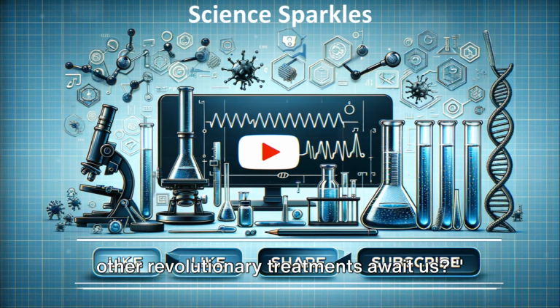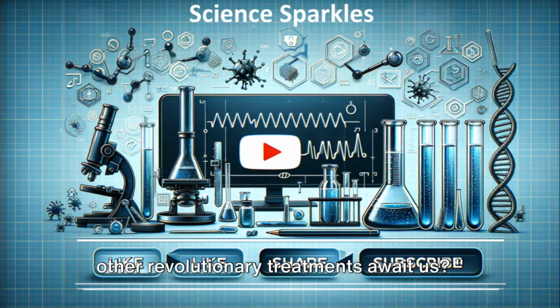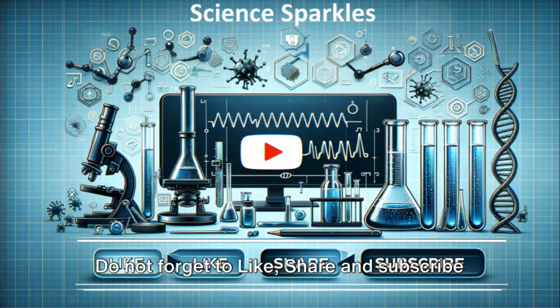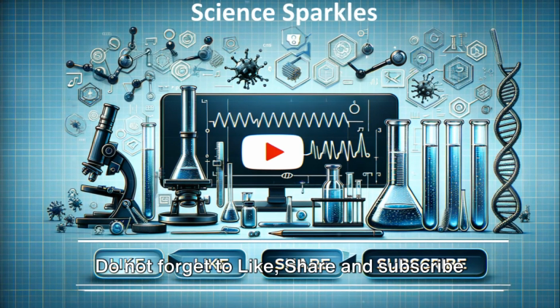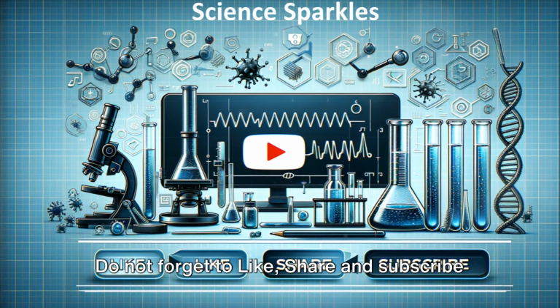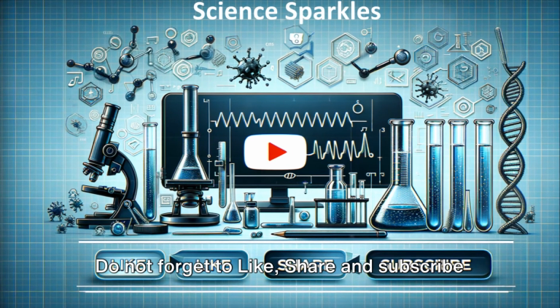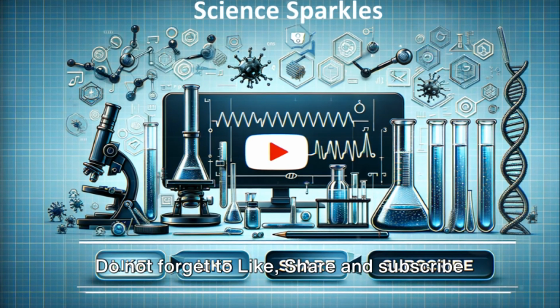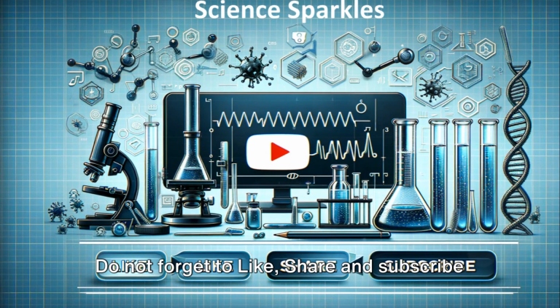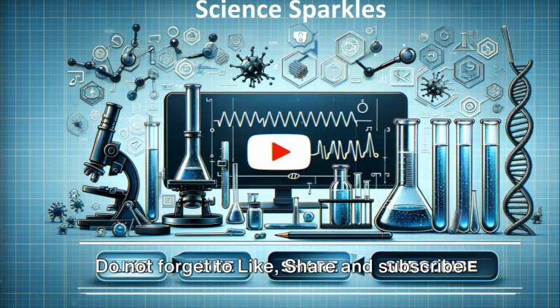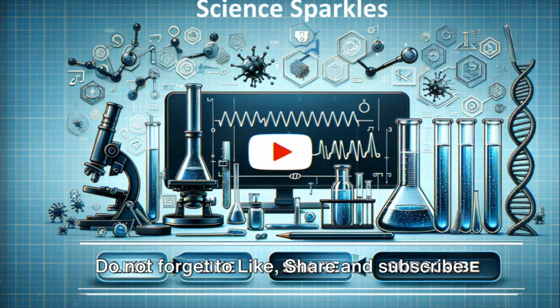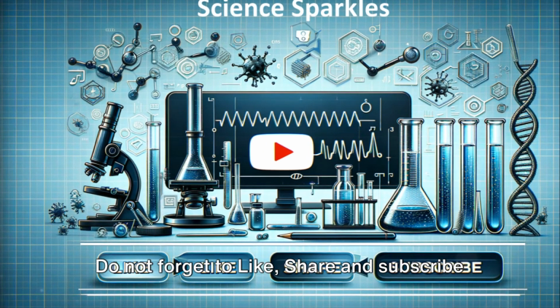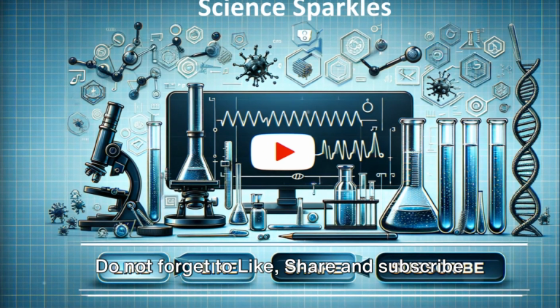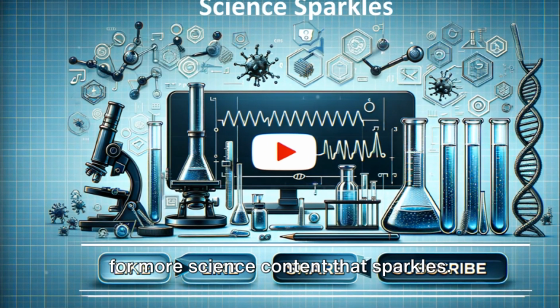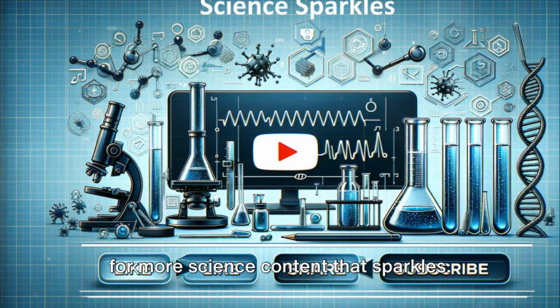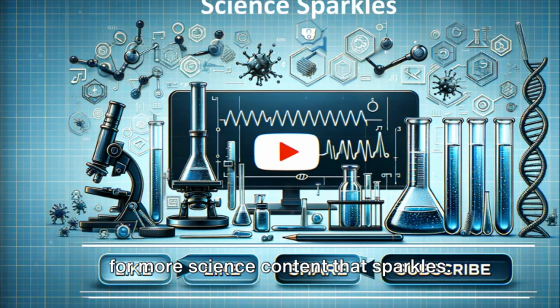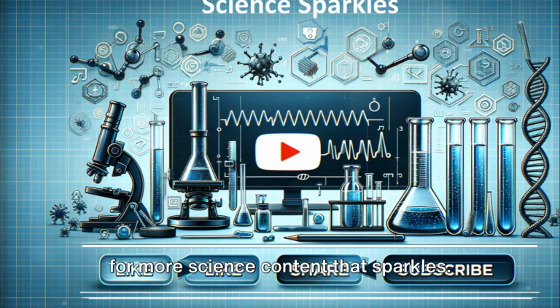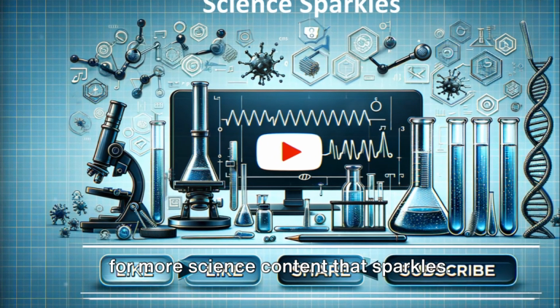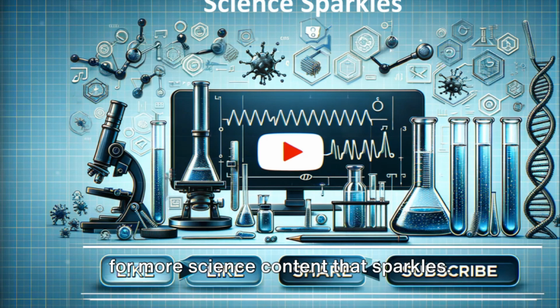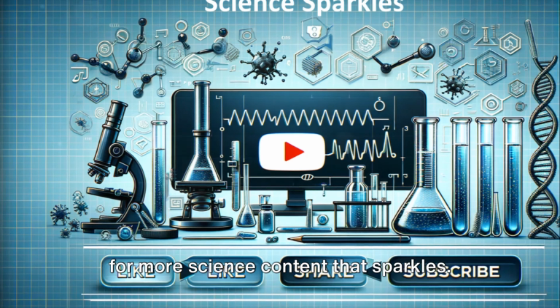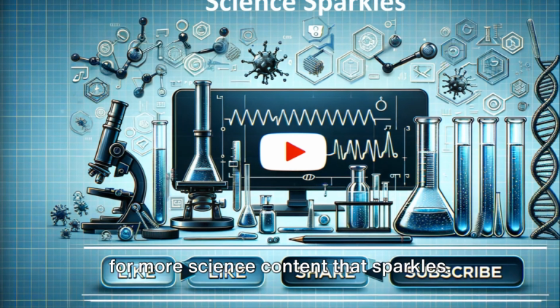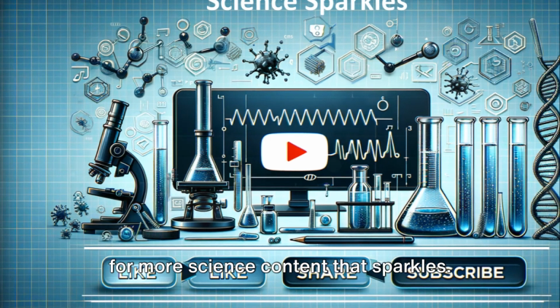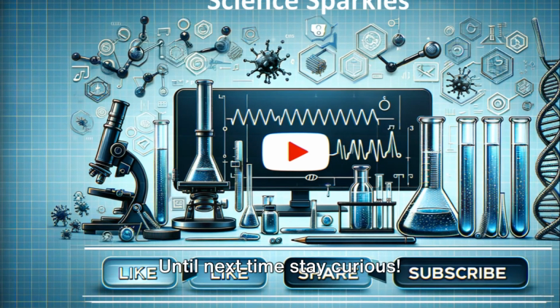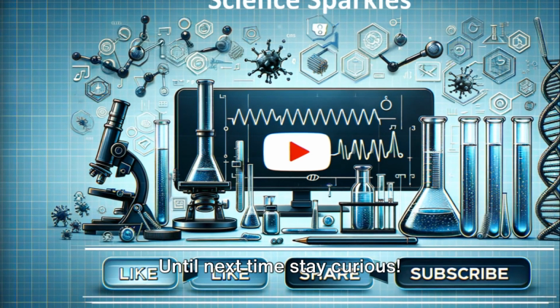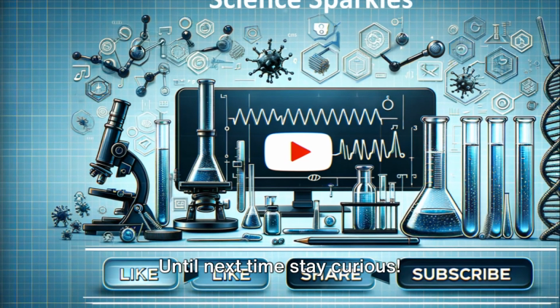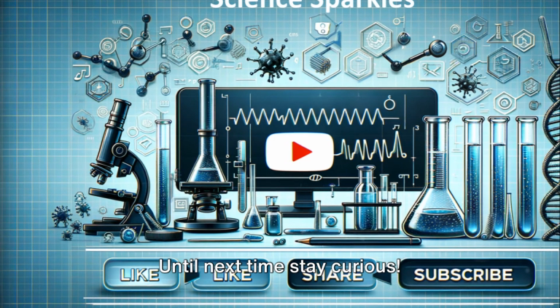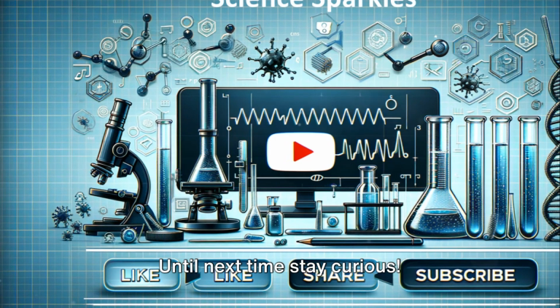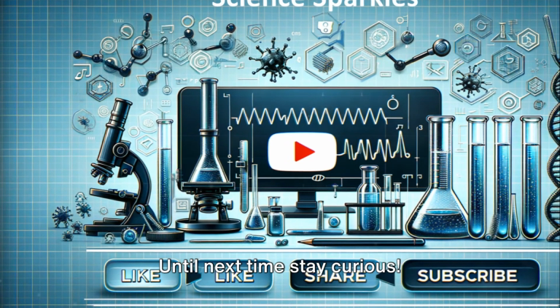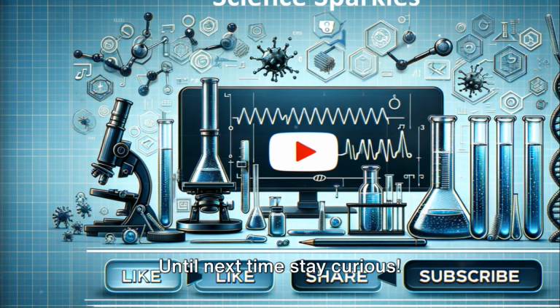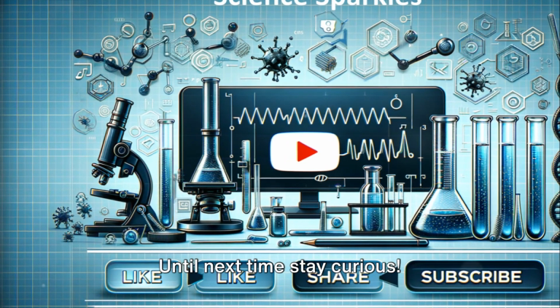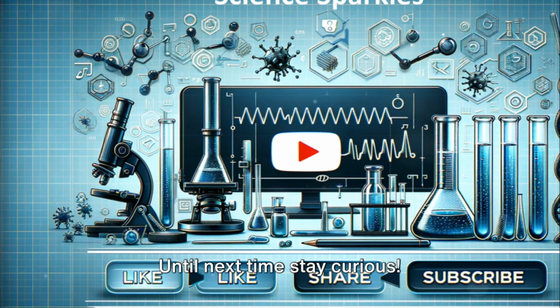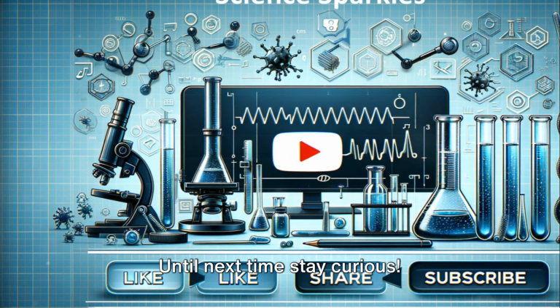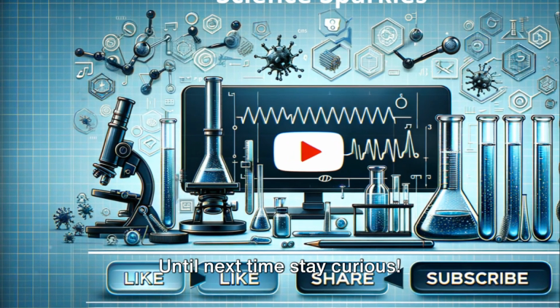Do not forget to like, share, and subscribe for more science content that sparkles. Until next time, stay curious.